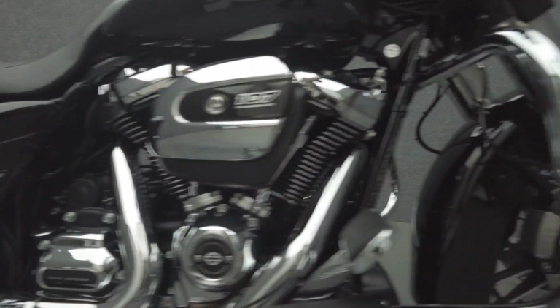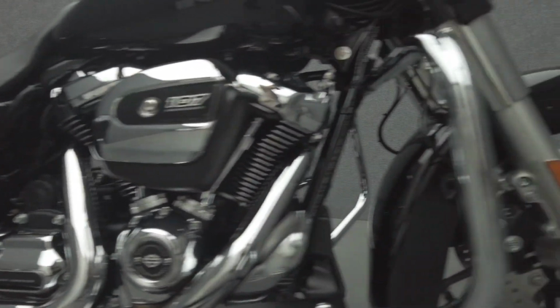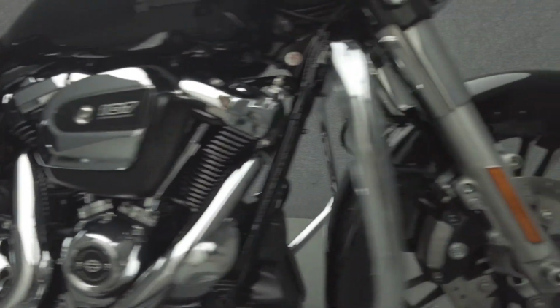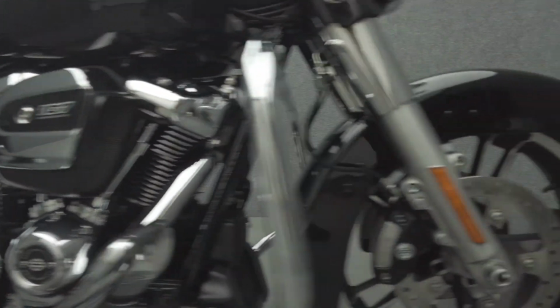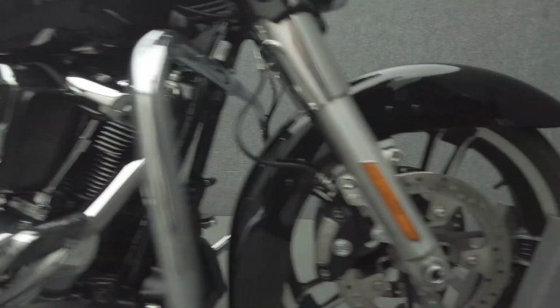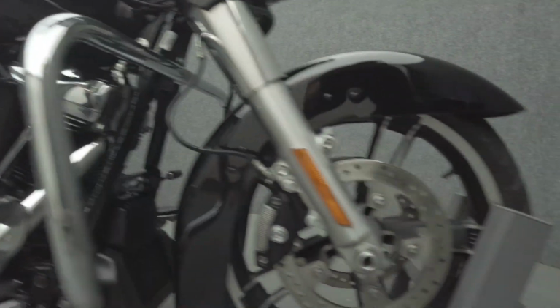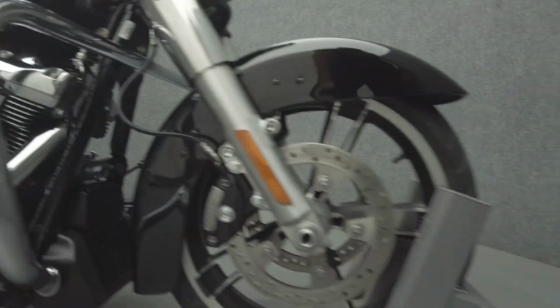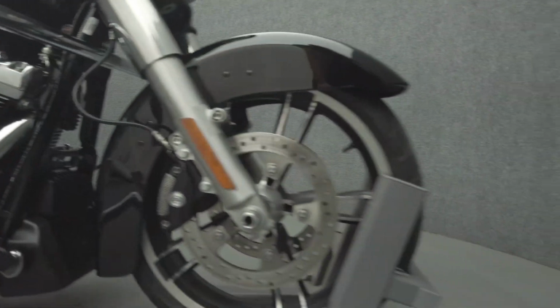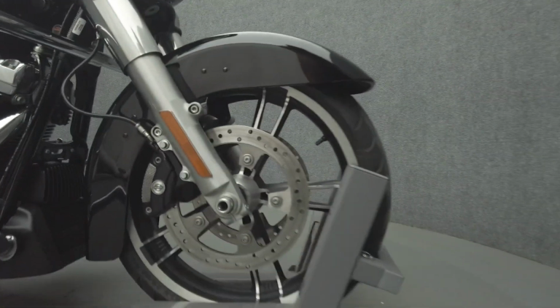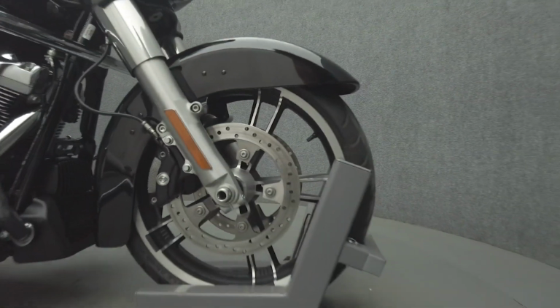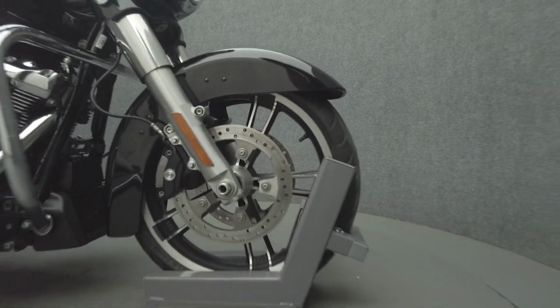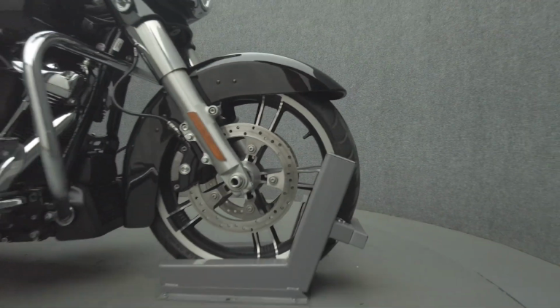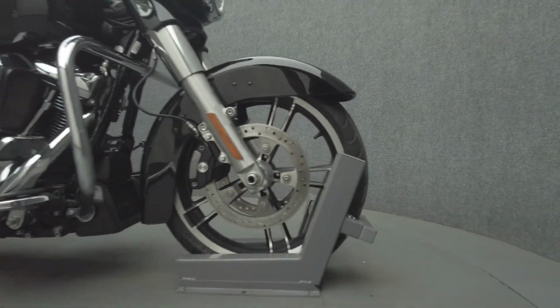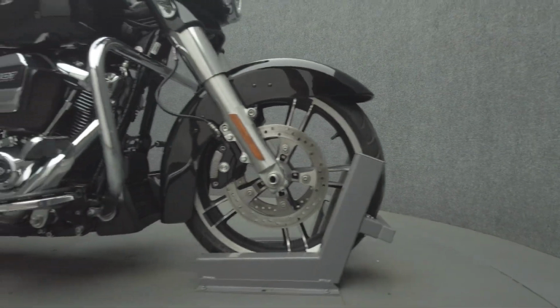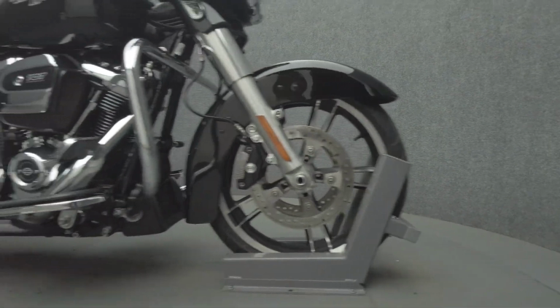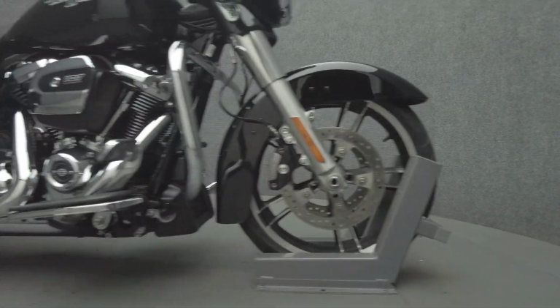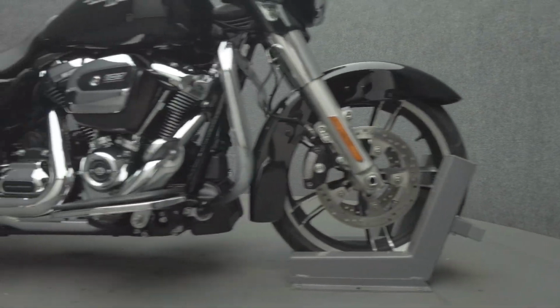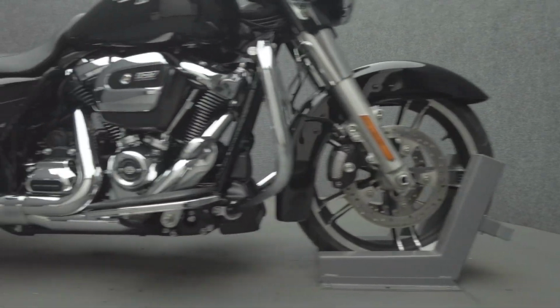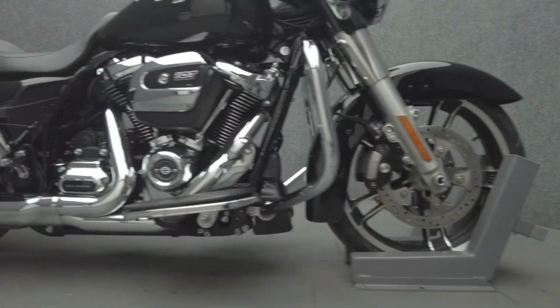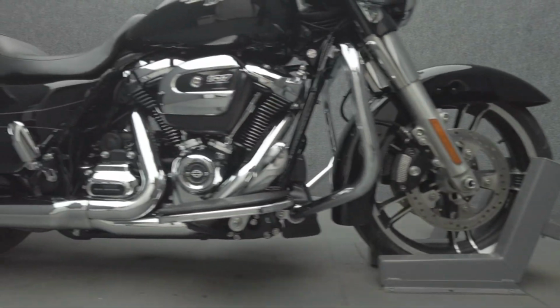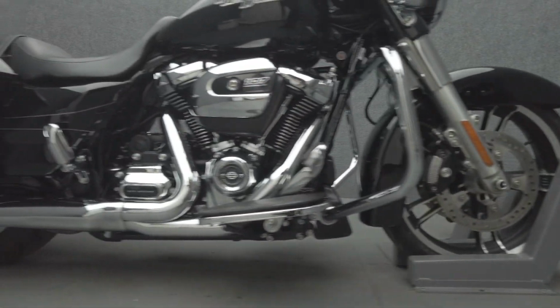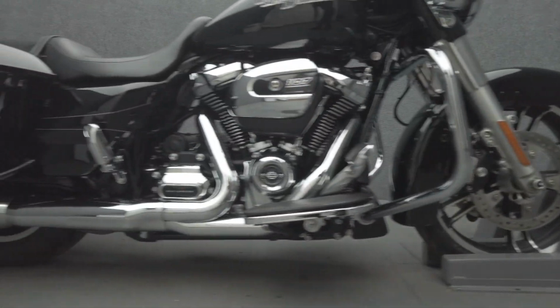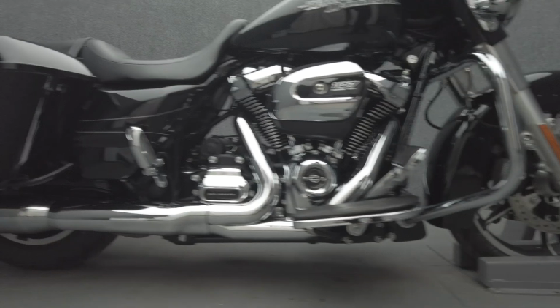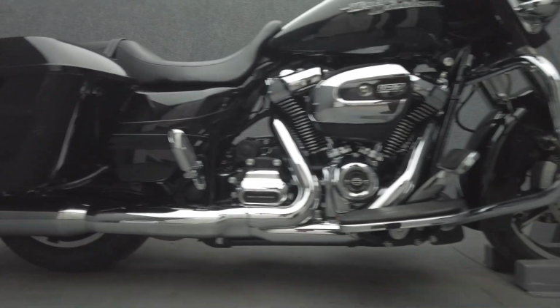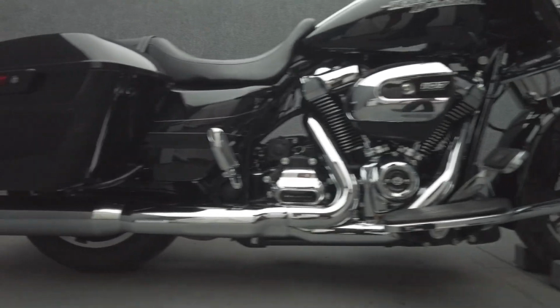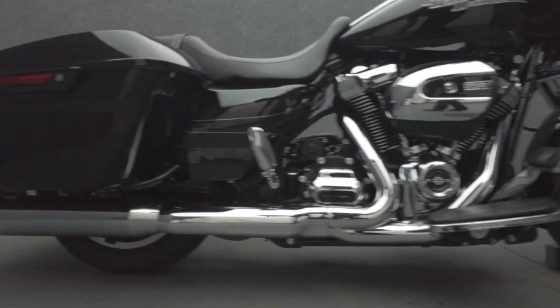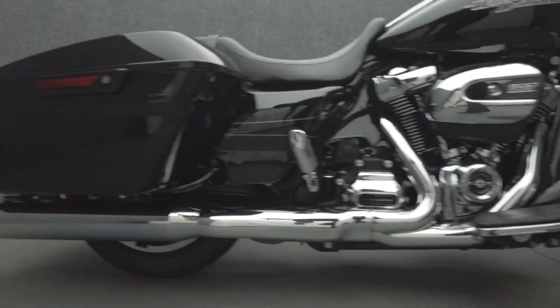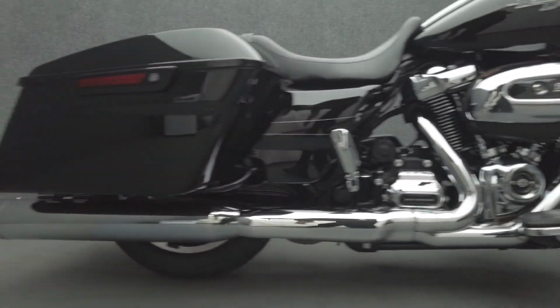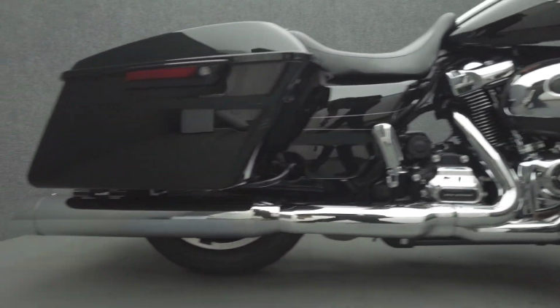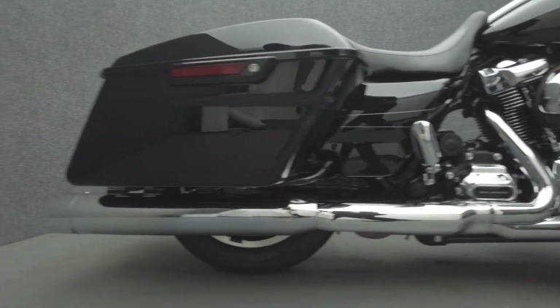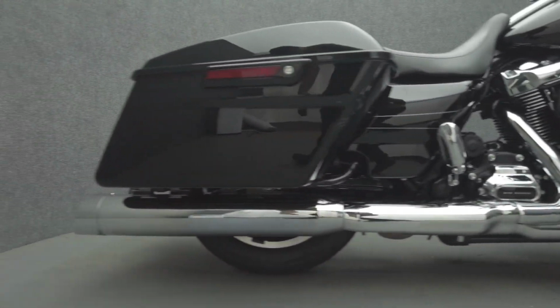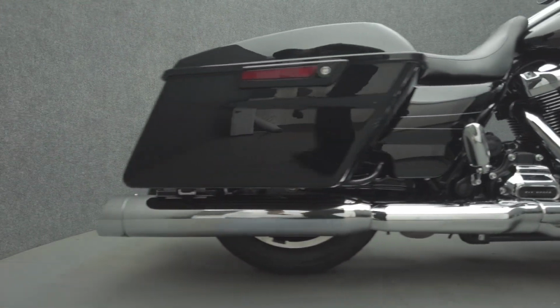It's been upgraded with 8-inch handlebars, short antenna, LED front and rear turn signals, and aftermarket mufflers.